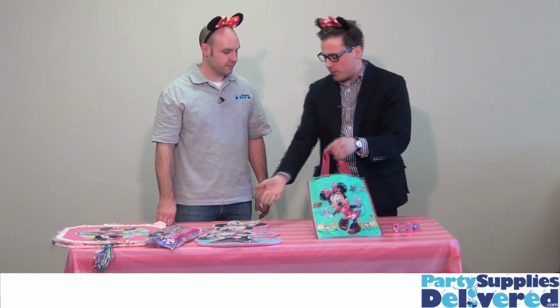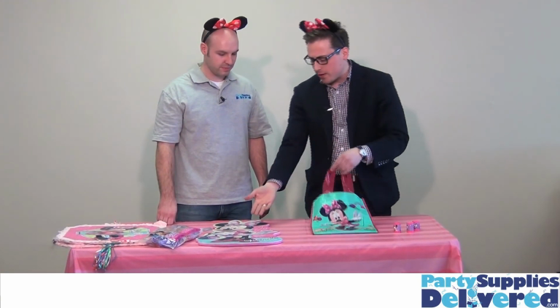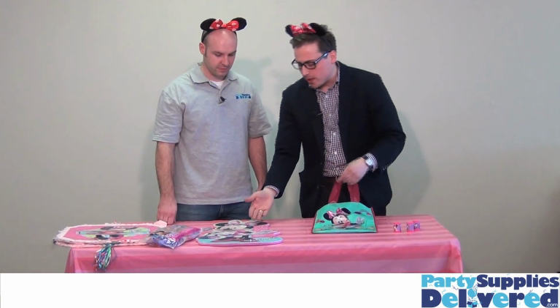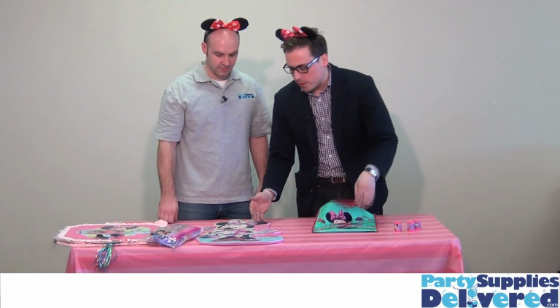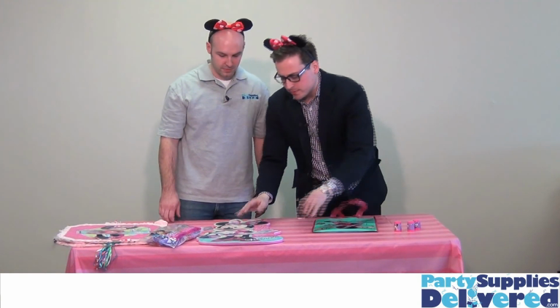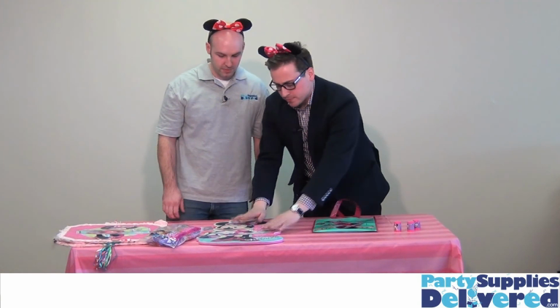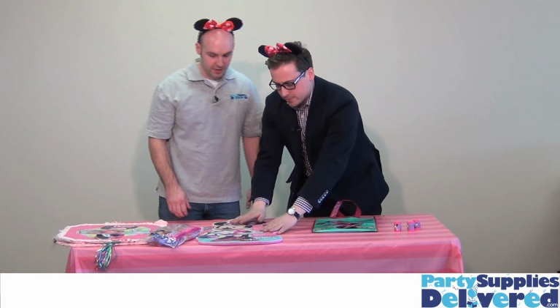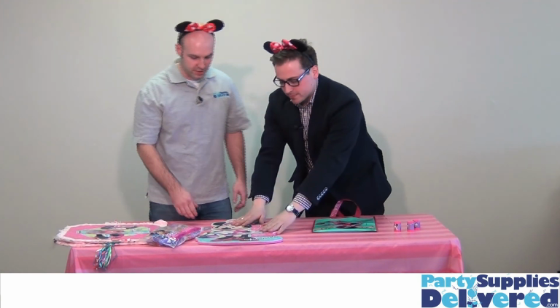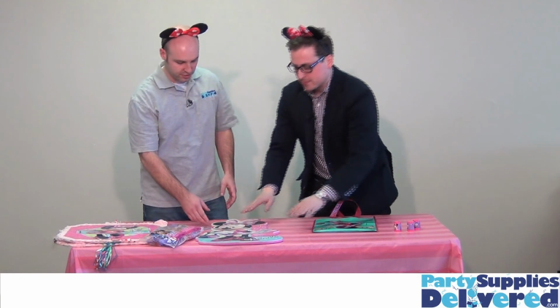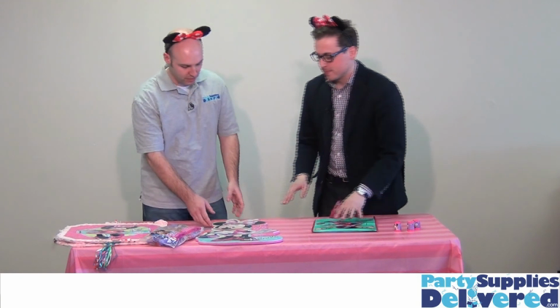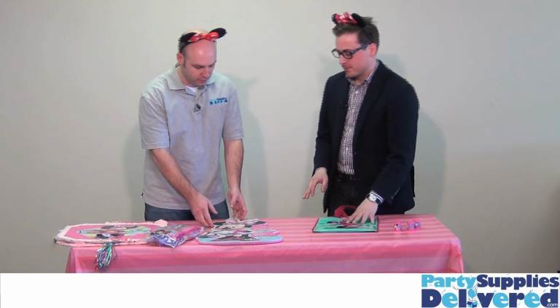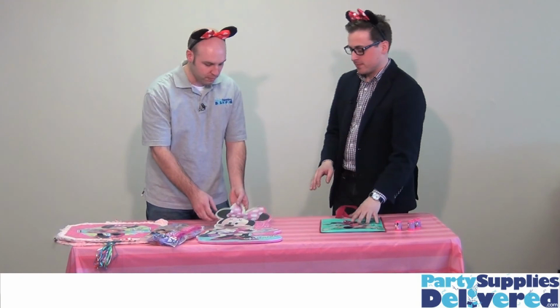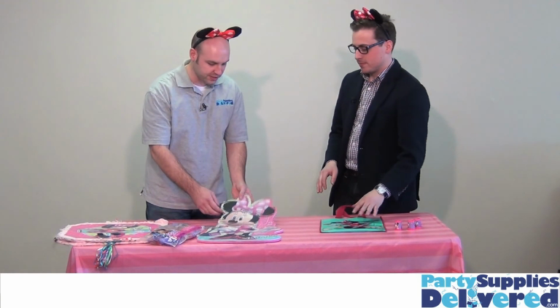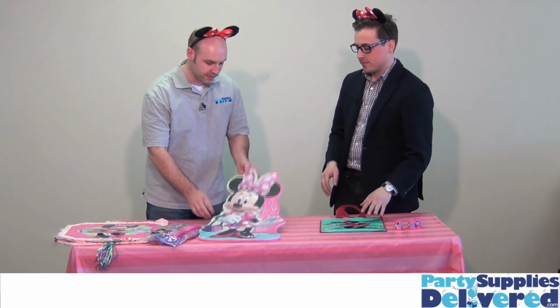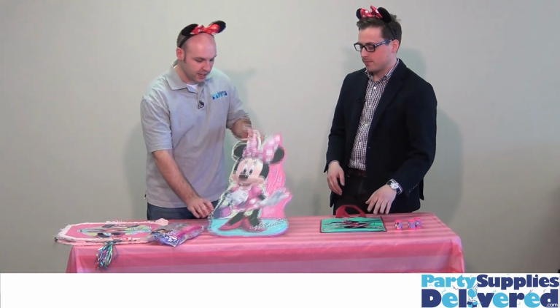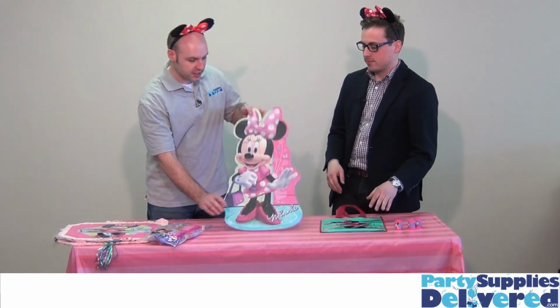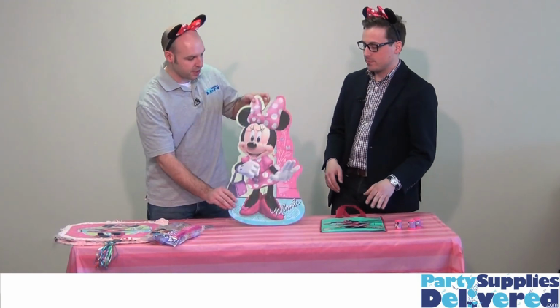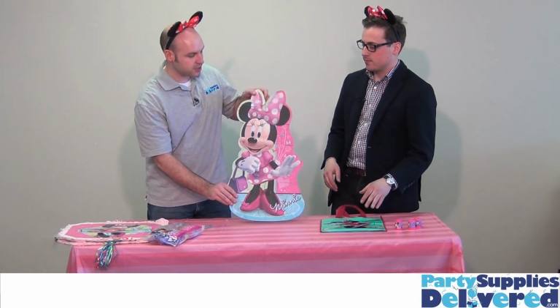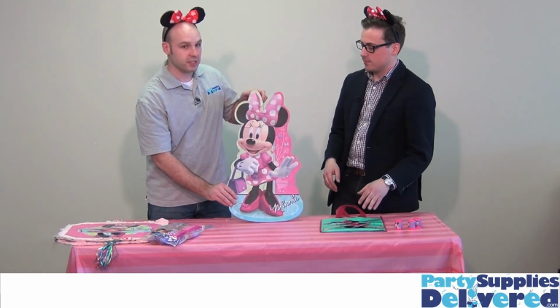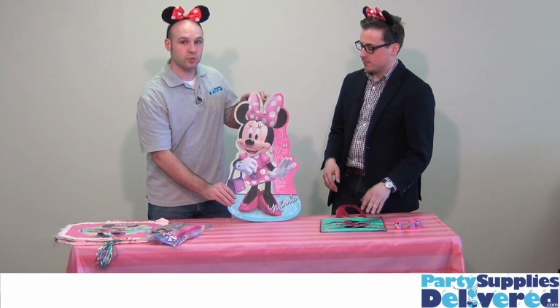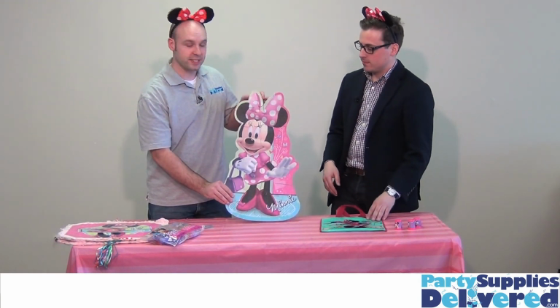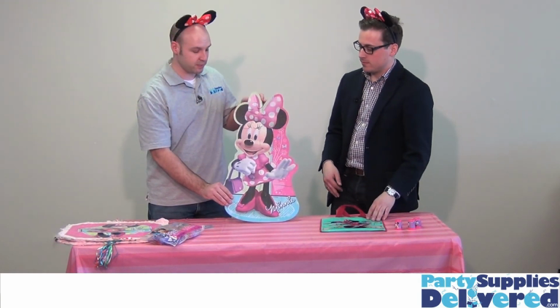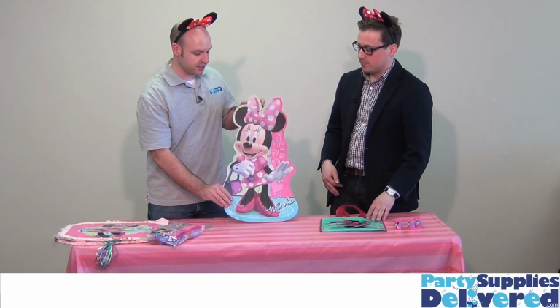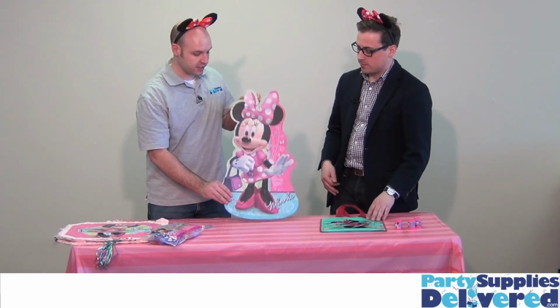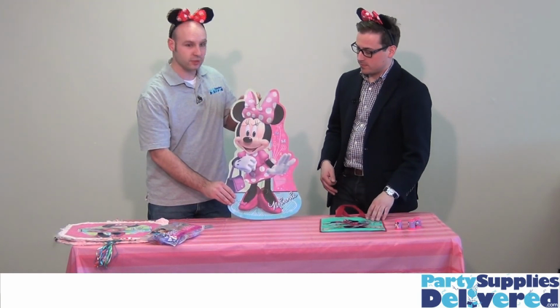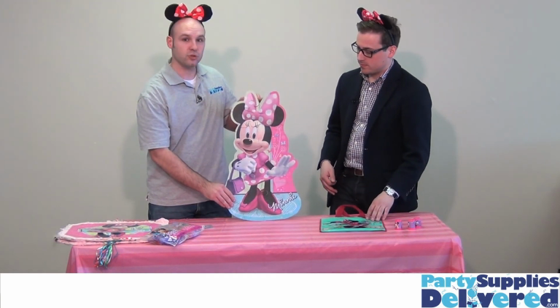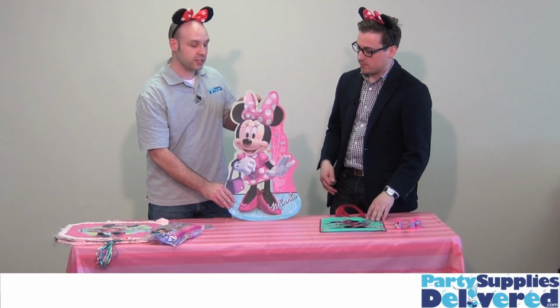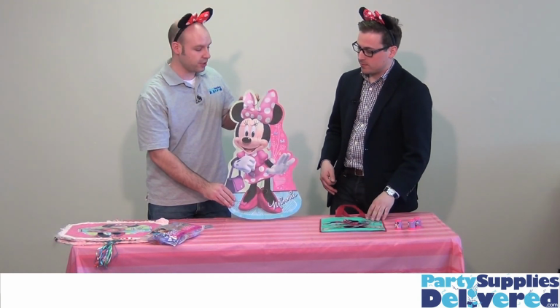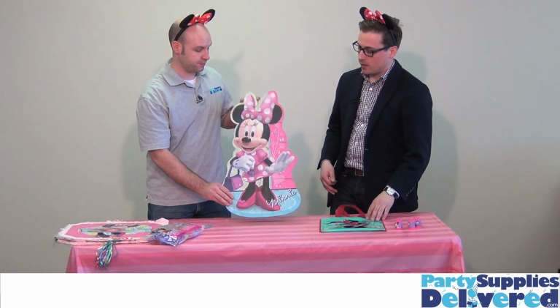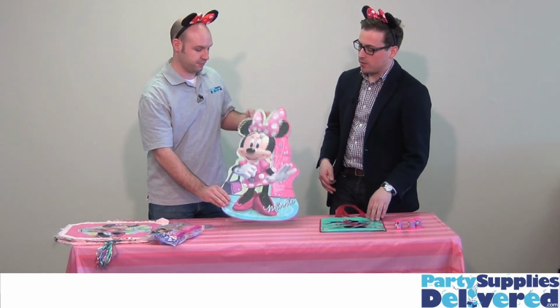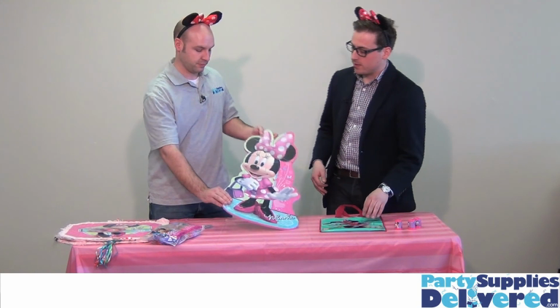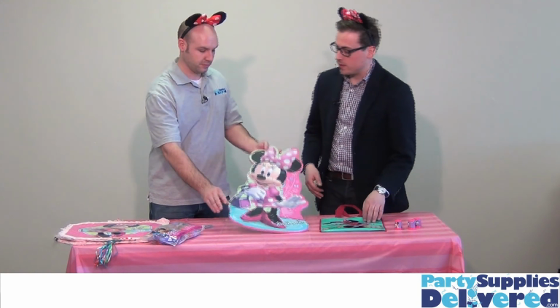What have we got here? A puzzle? Yes, this is our jumbo foam puzzle. It's a Minnie Mouse puzzle — 26 pieces and about two feet tall.